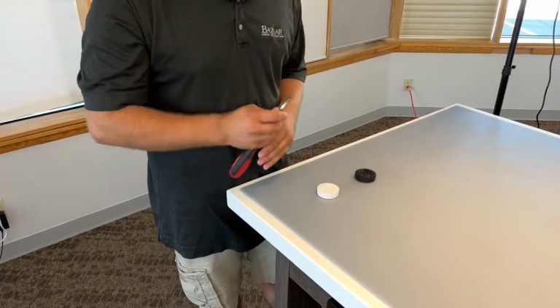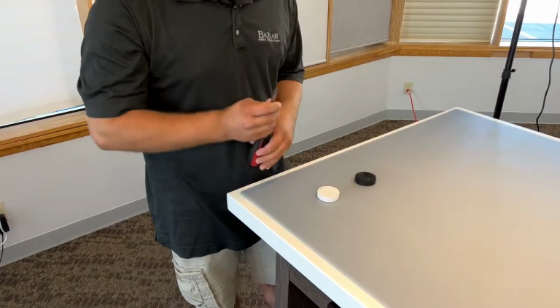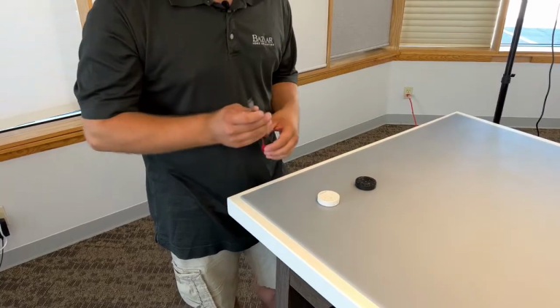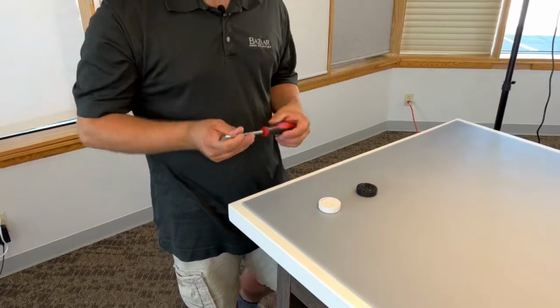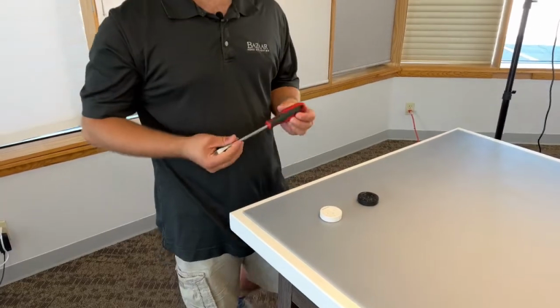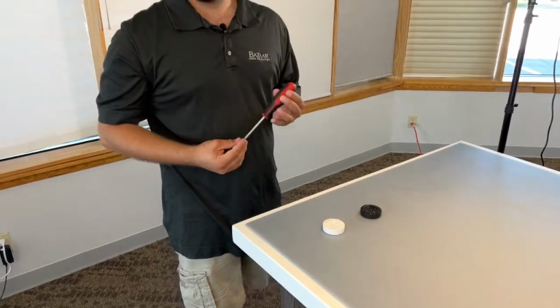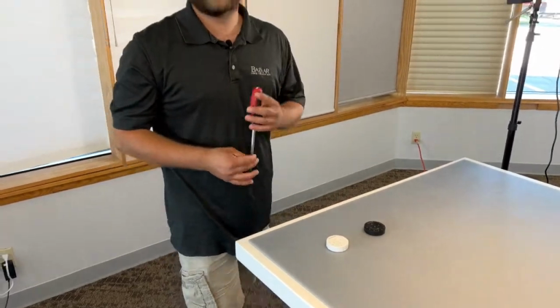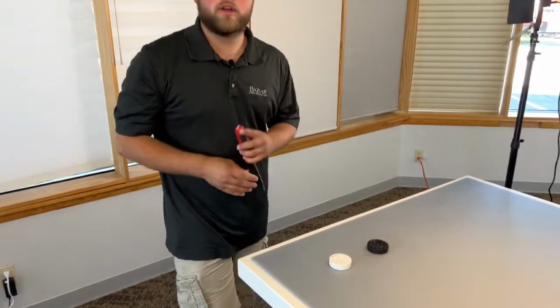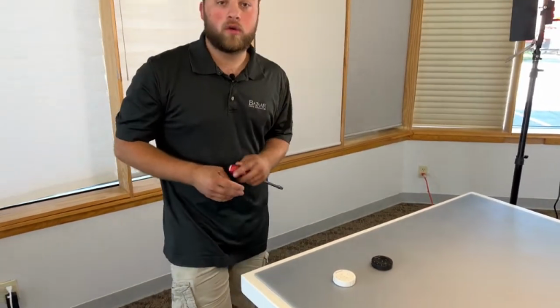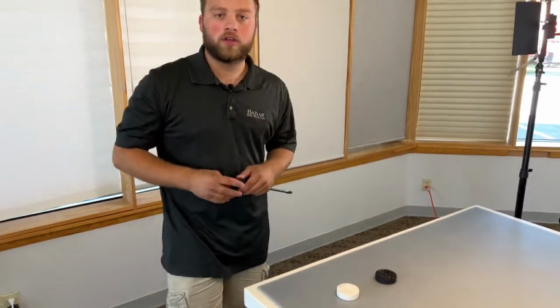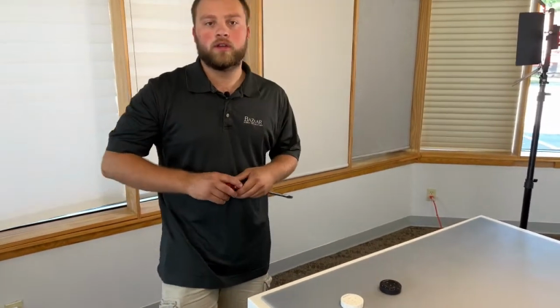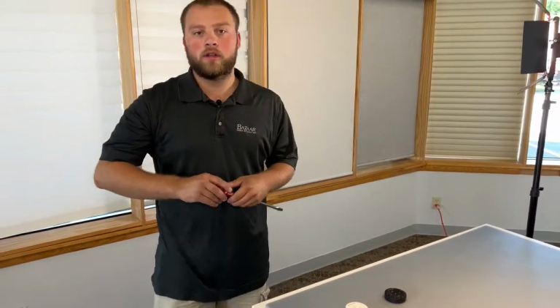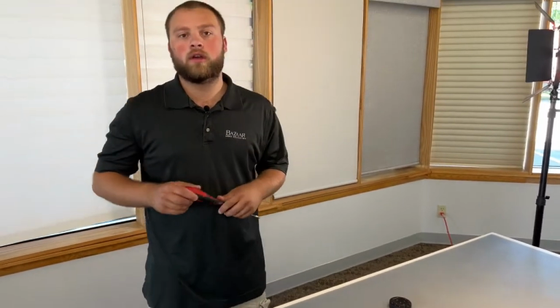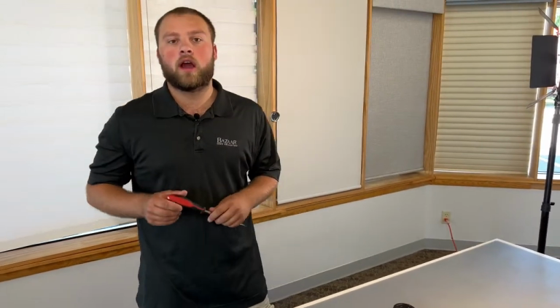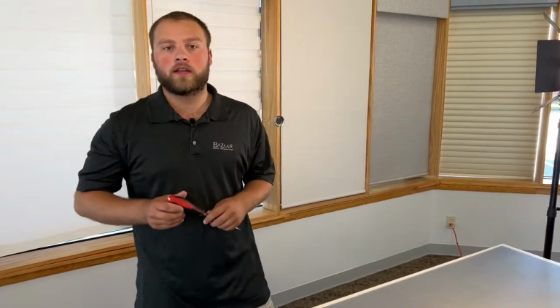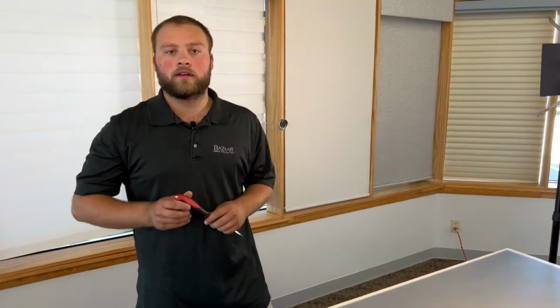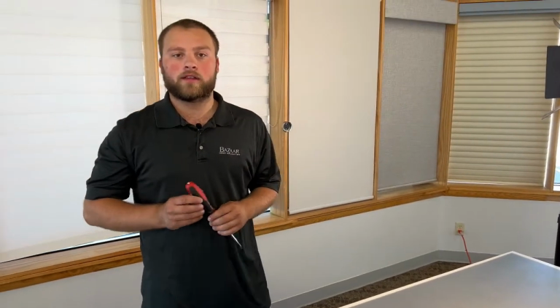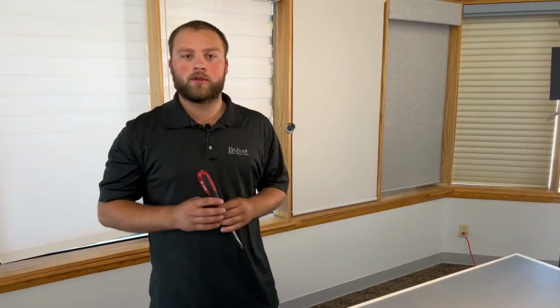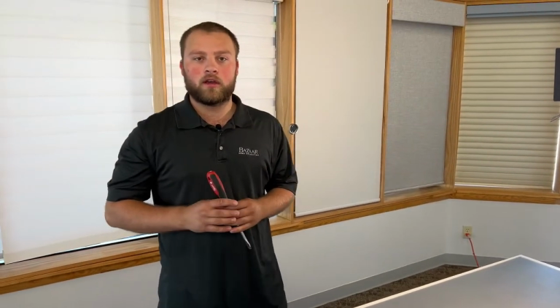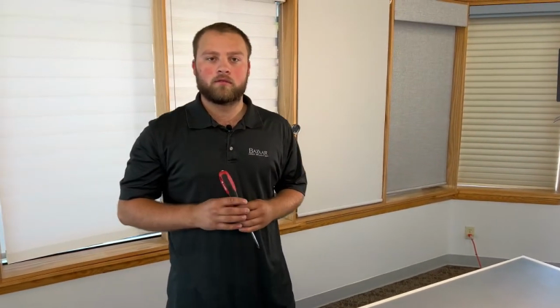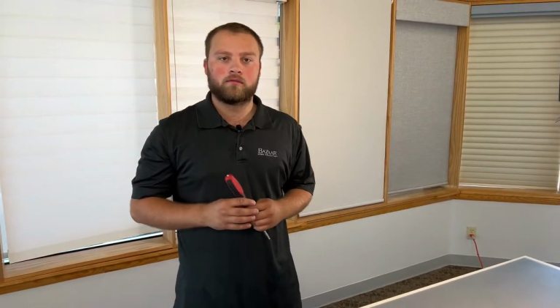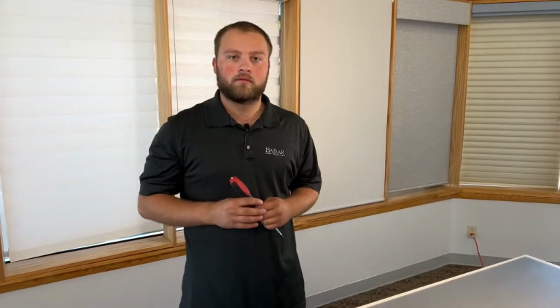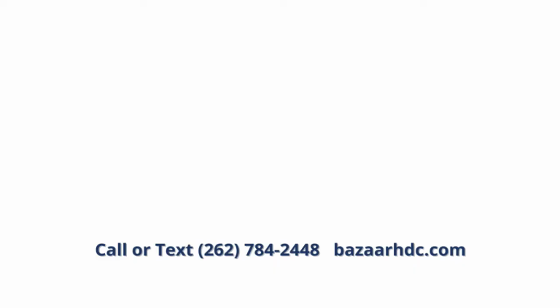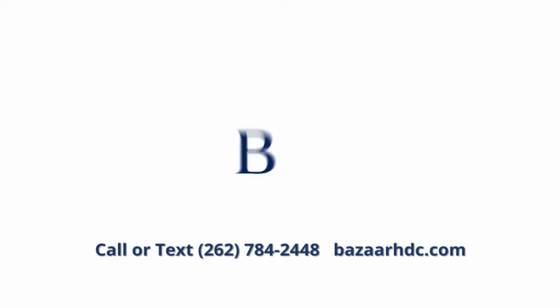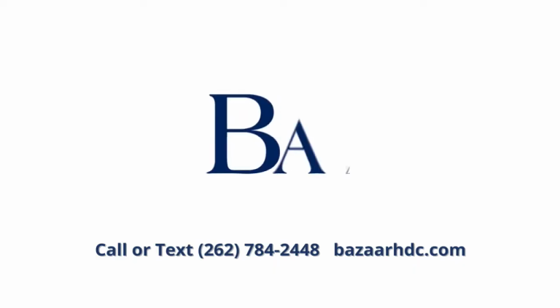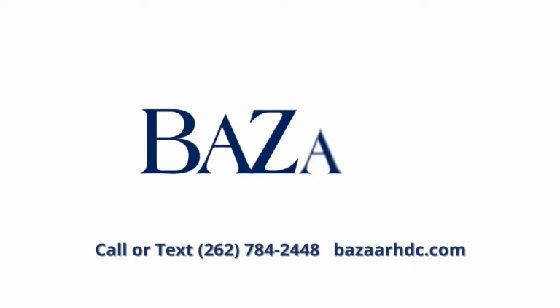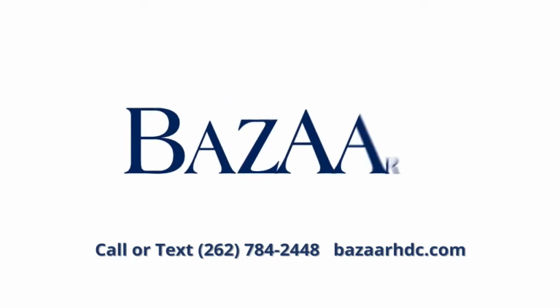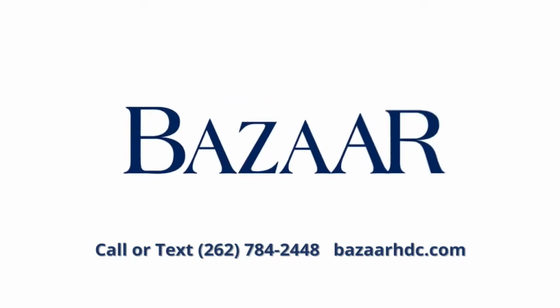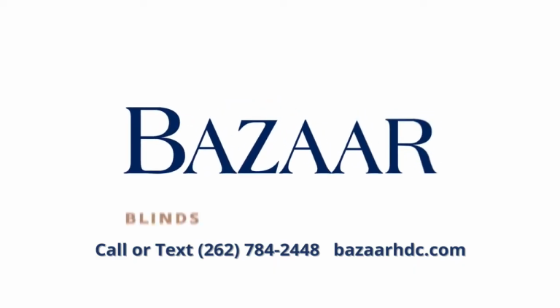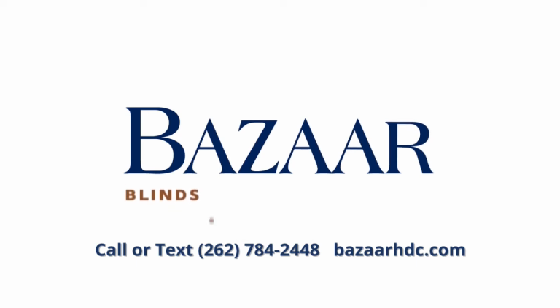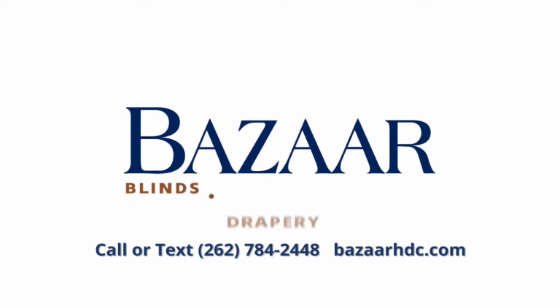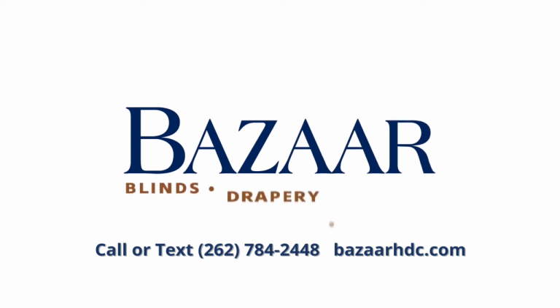Thanks for watching. If you have any questions, you can contact us at Bizarre. Thank you so much.